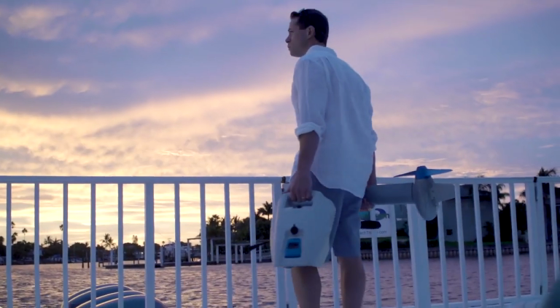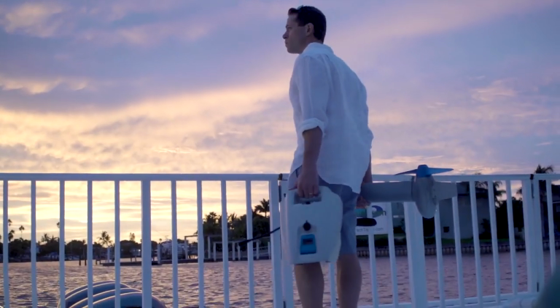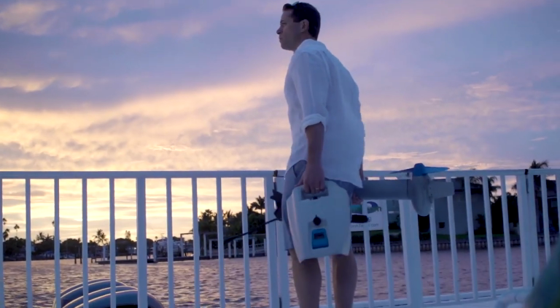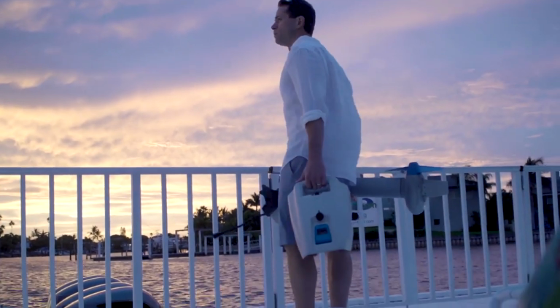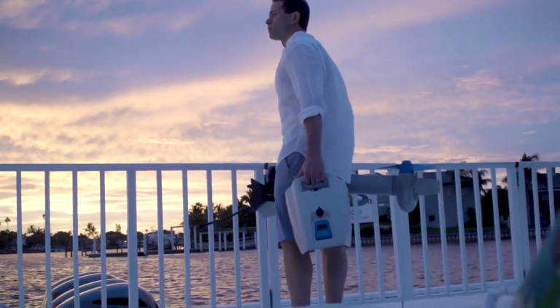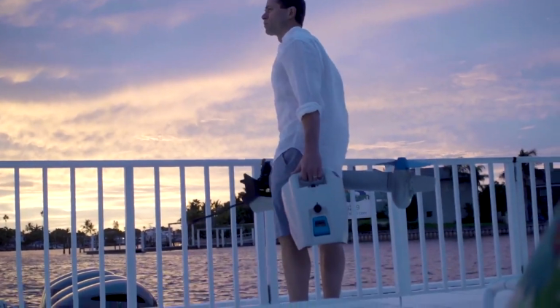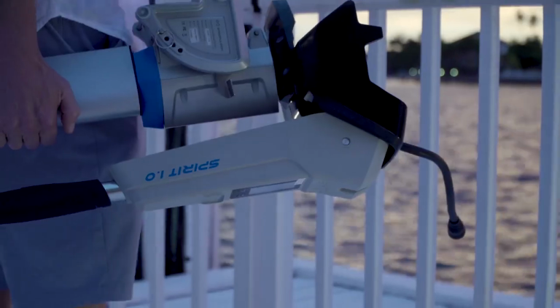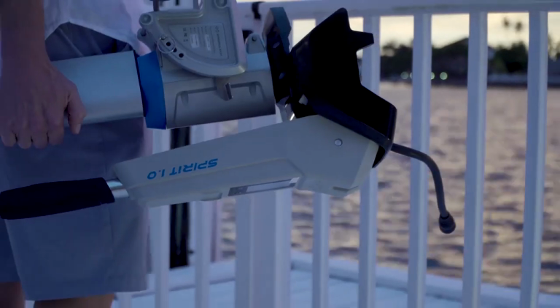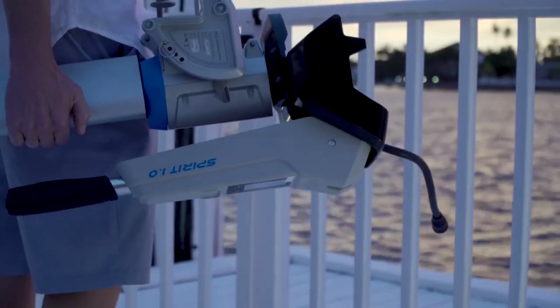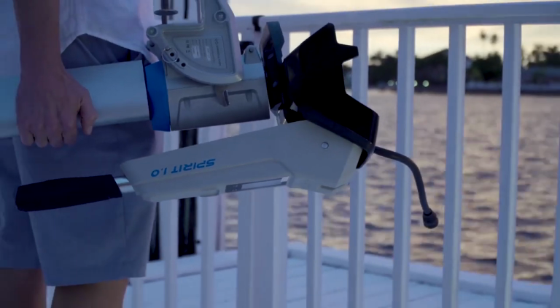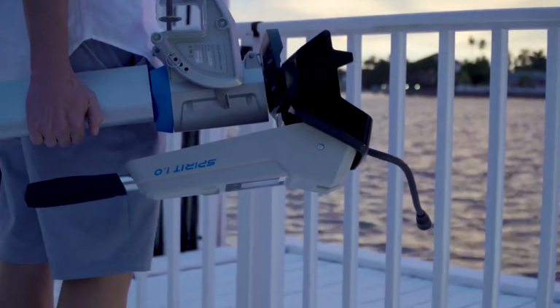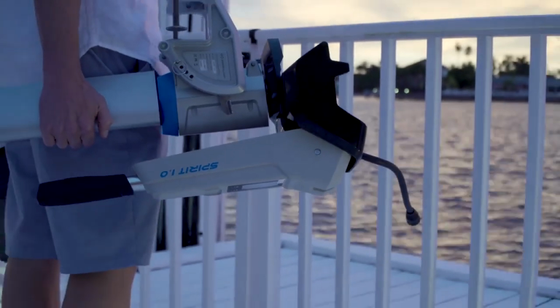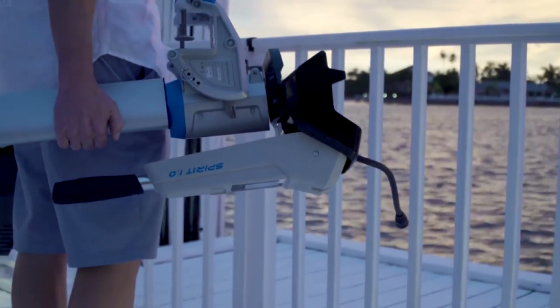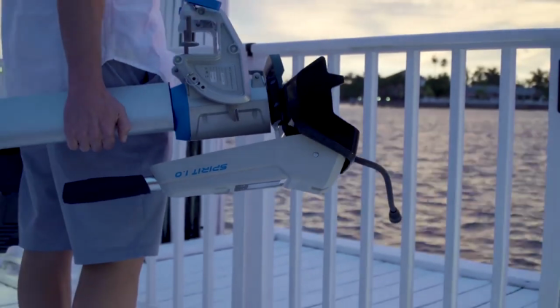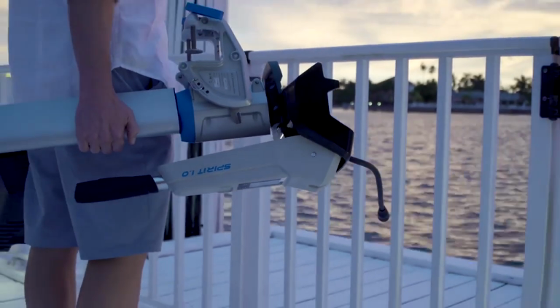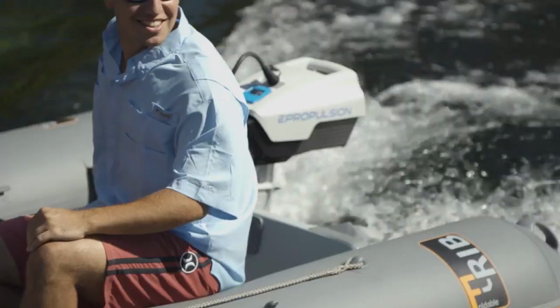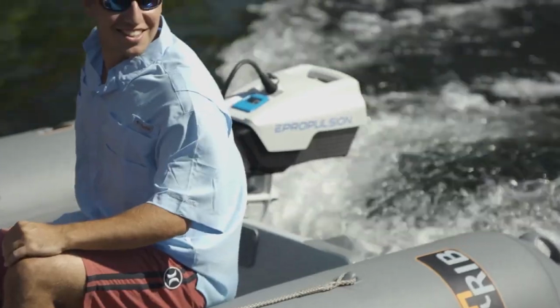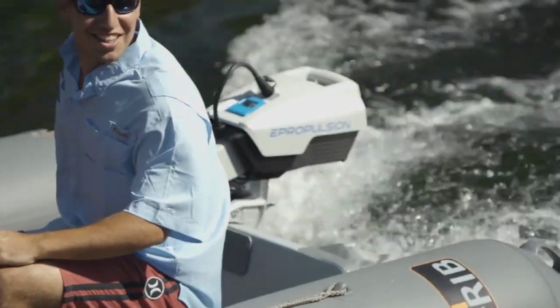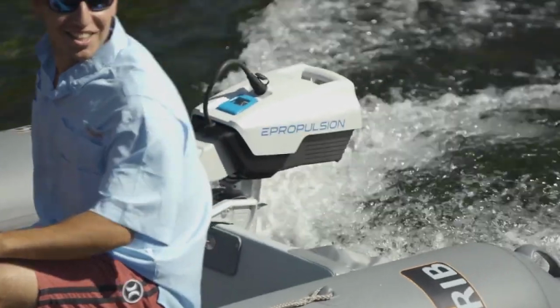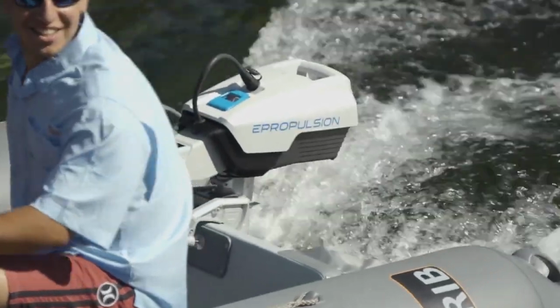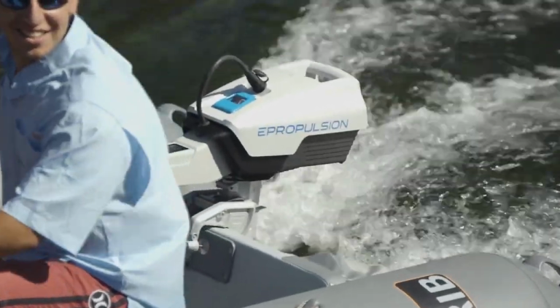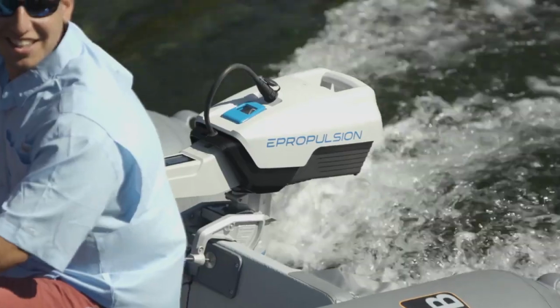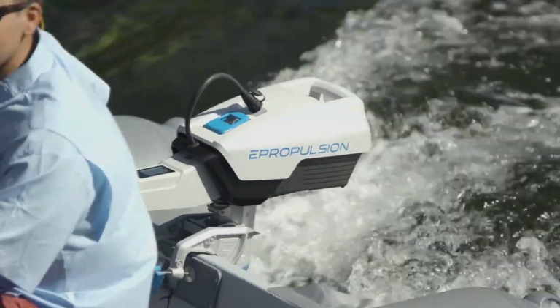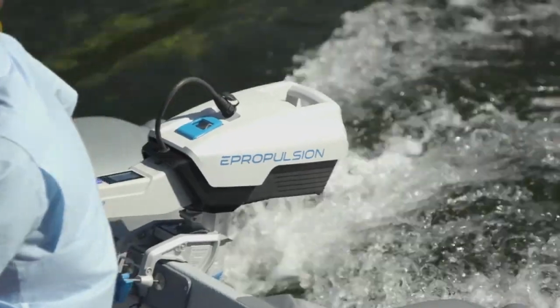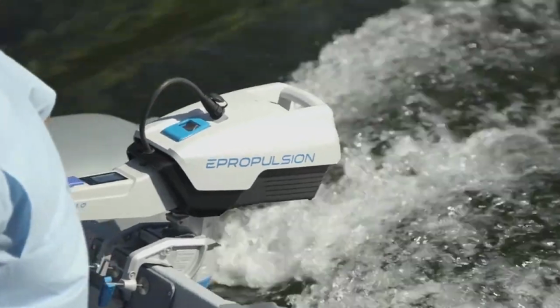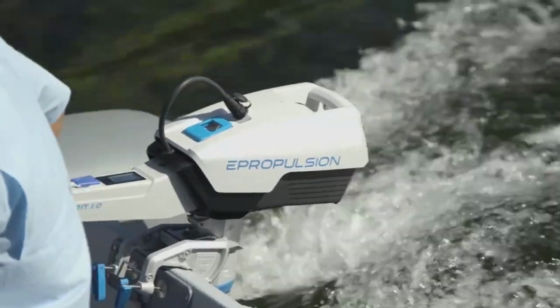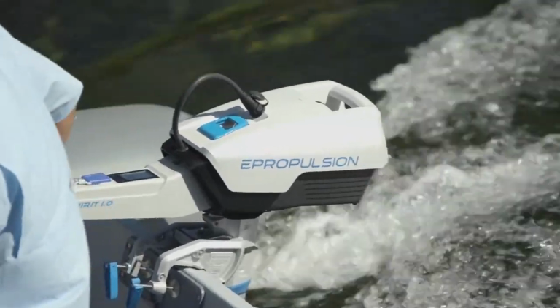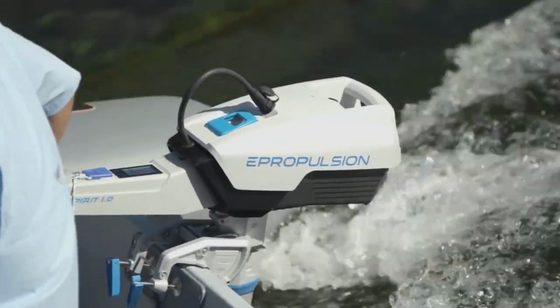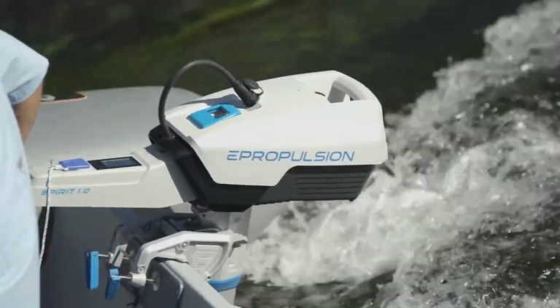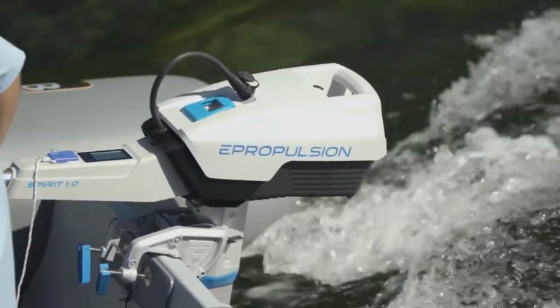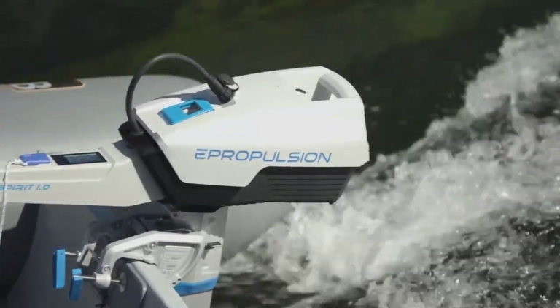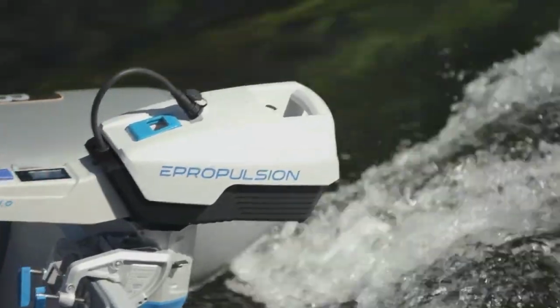Introducing Spirit 1.0 Plus, one kilowatt, three horsepower electric outboard motor.